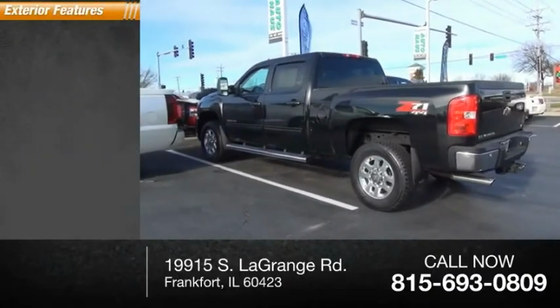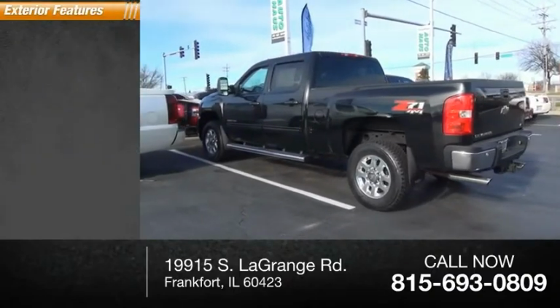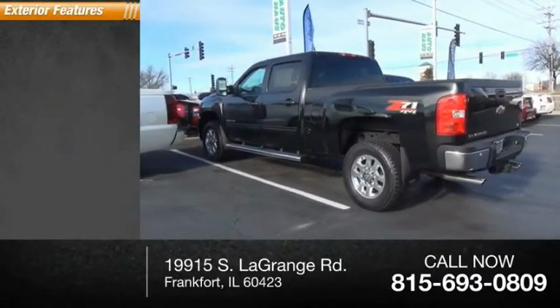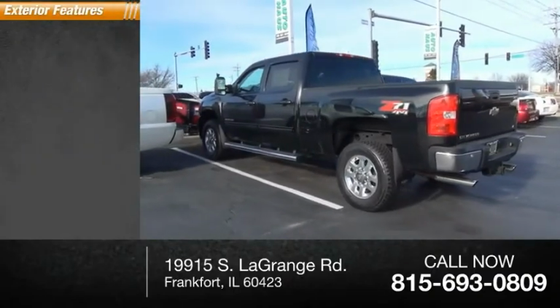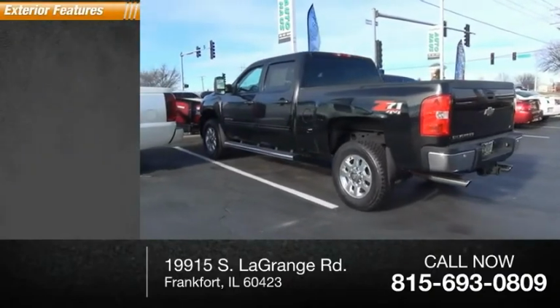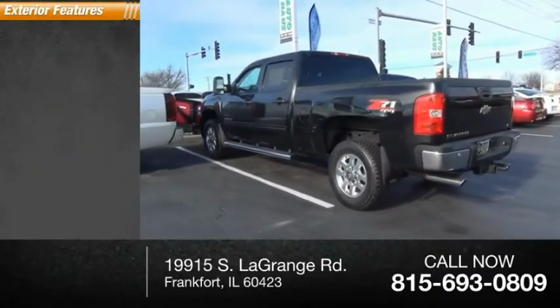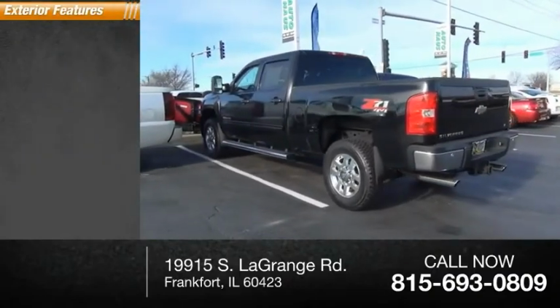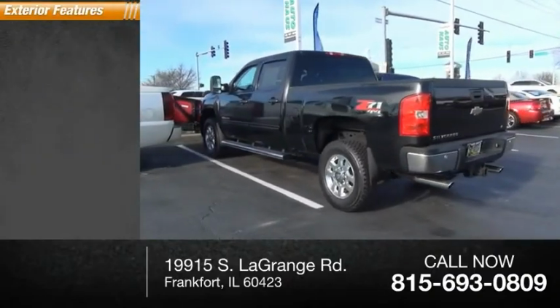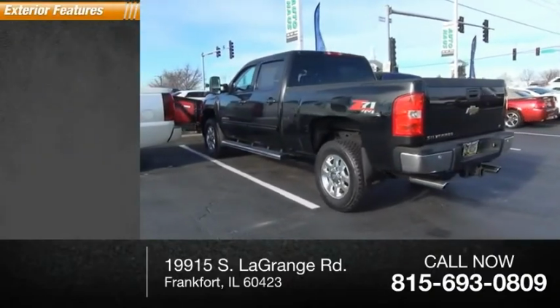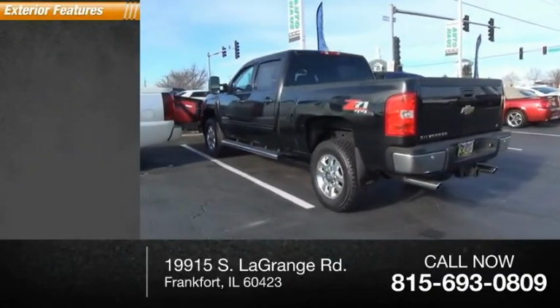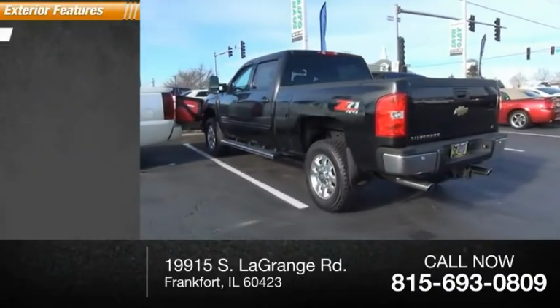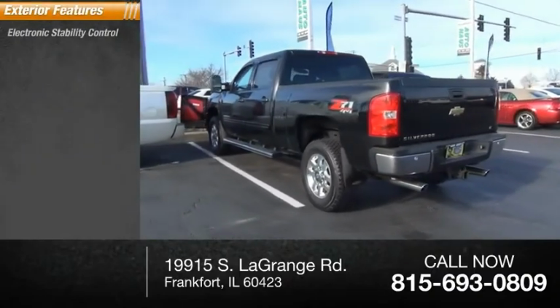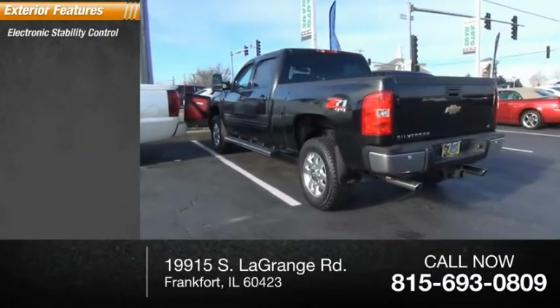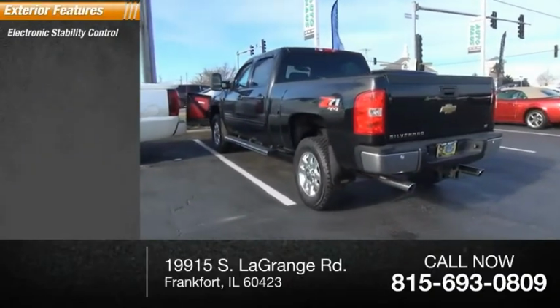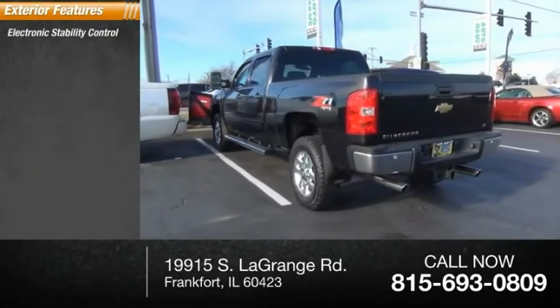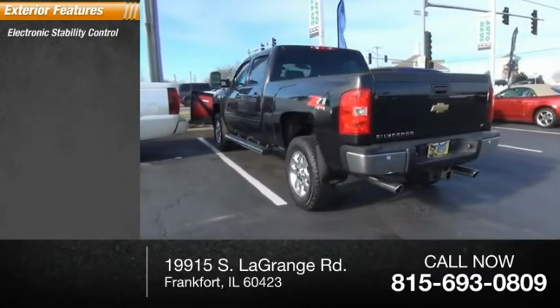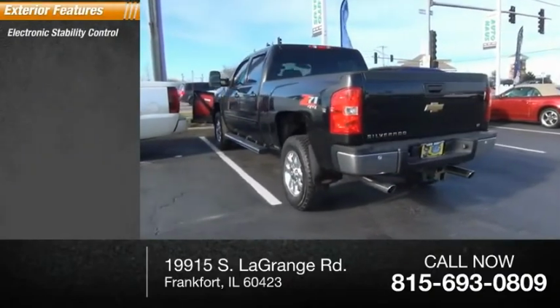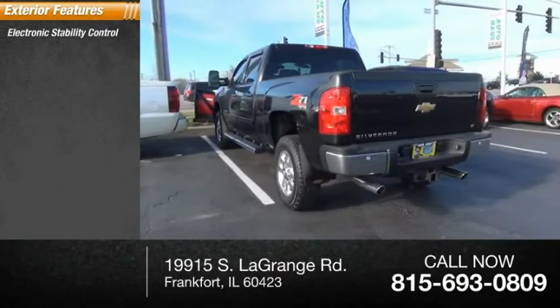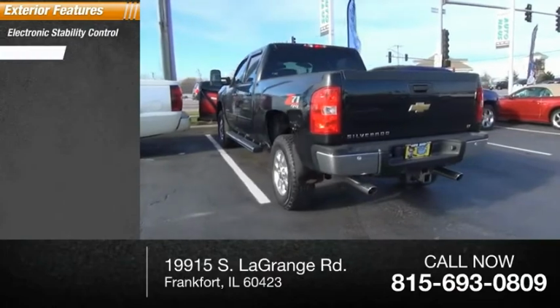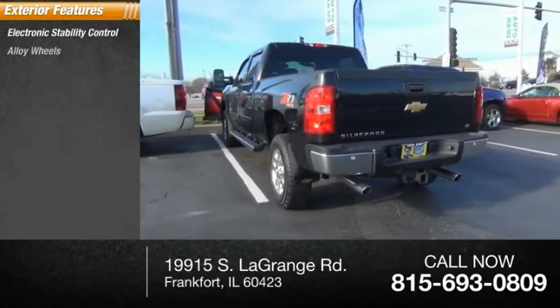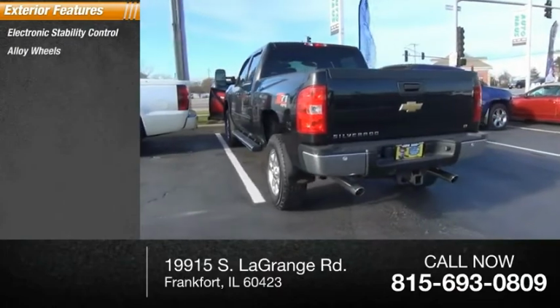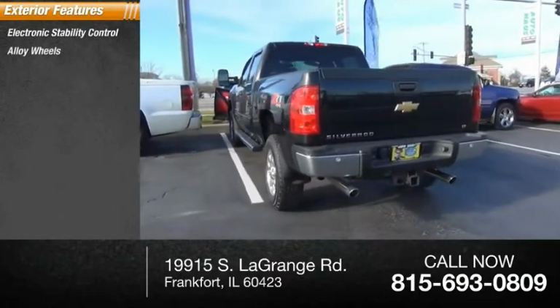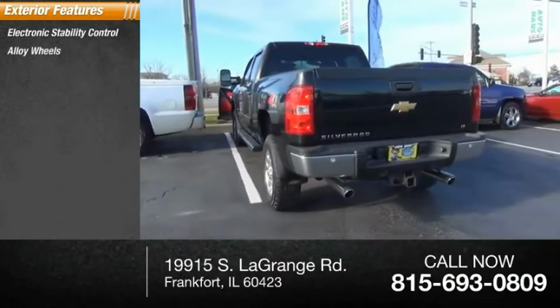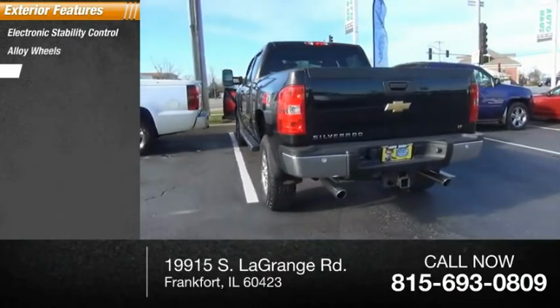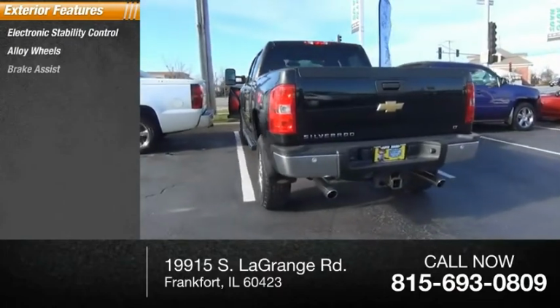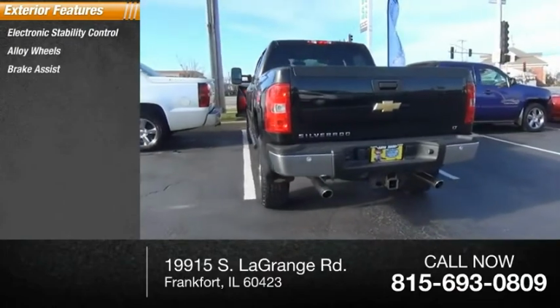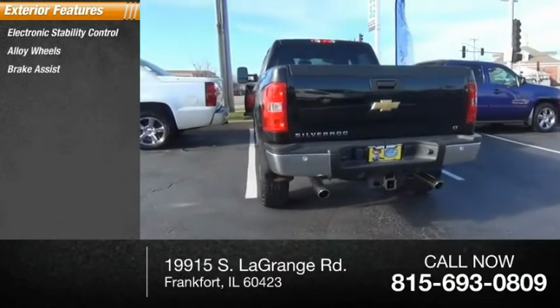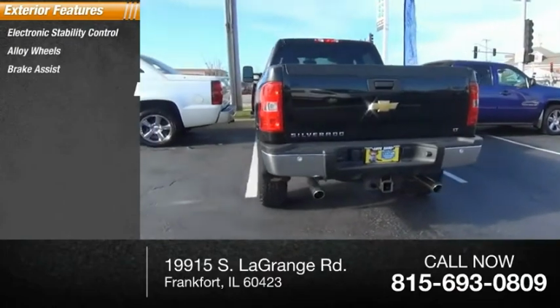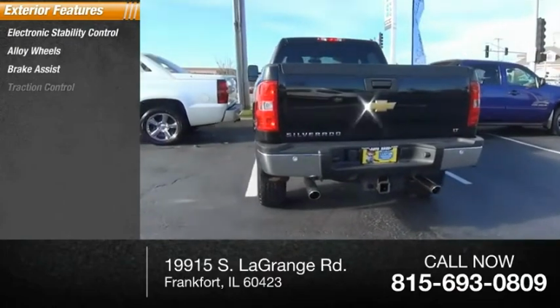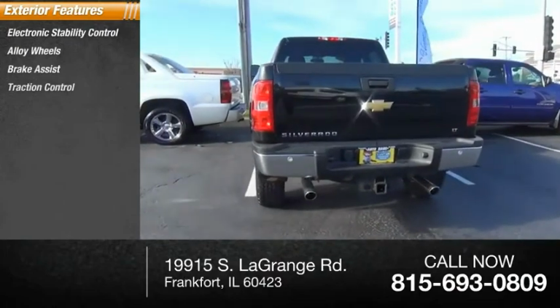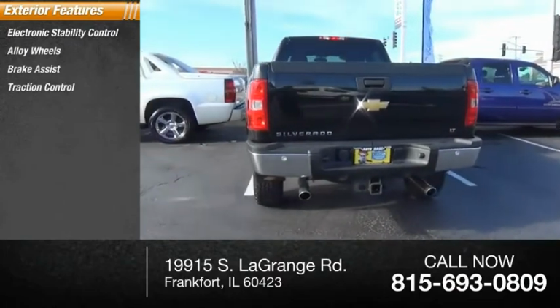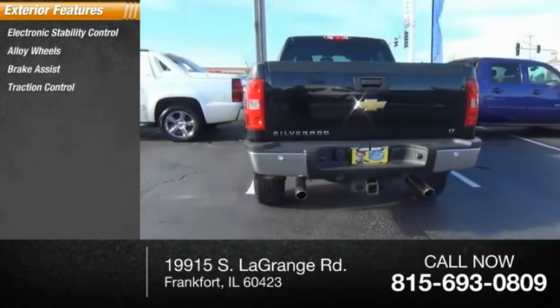Here are some of this vehicle's great options: electronic stability control, alloy wheels, brake assist, and traction control.